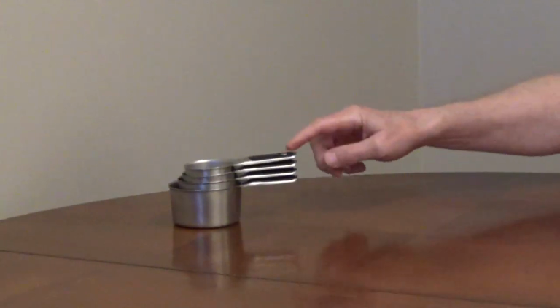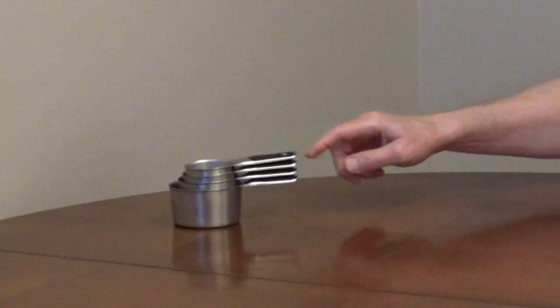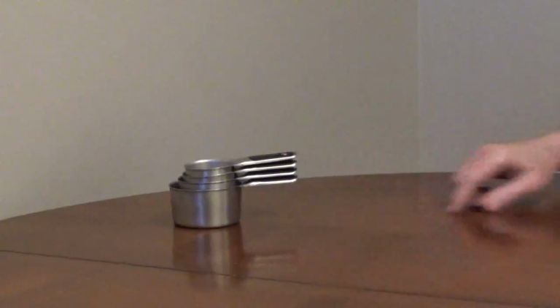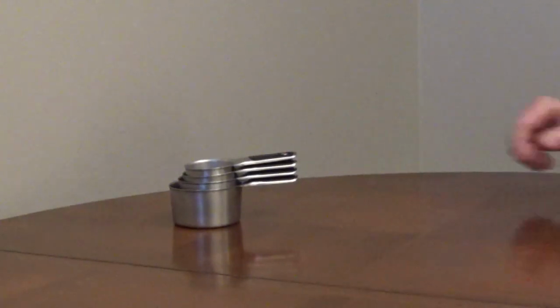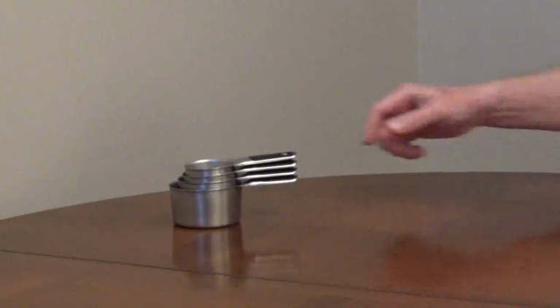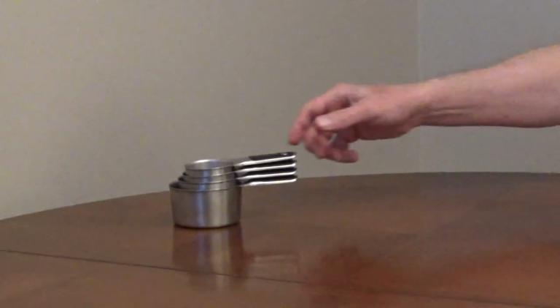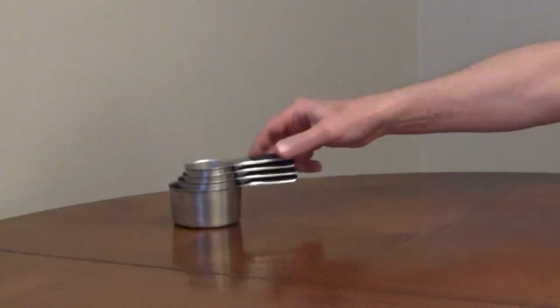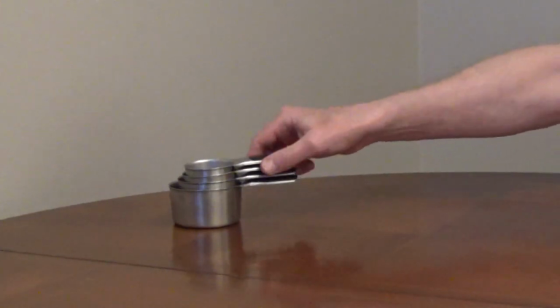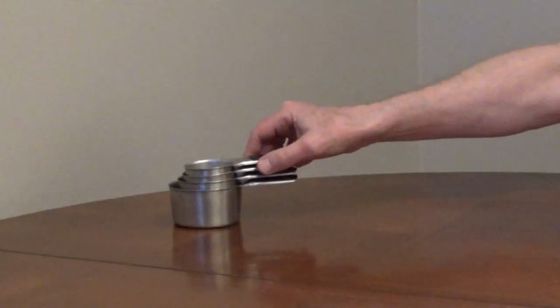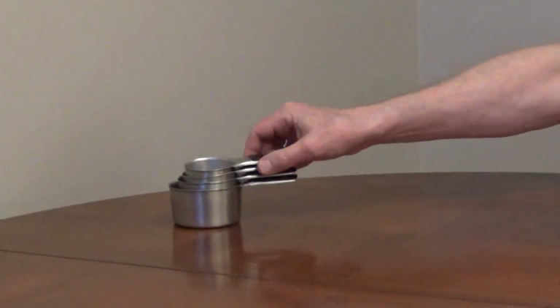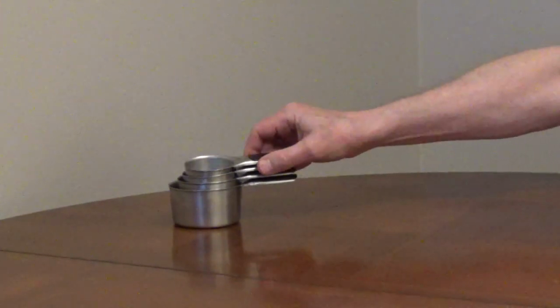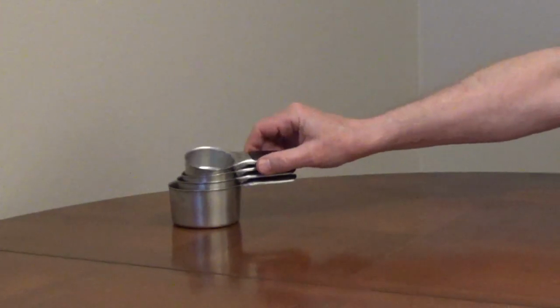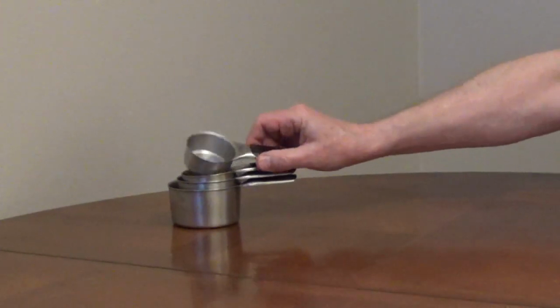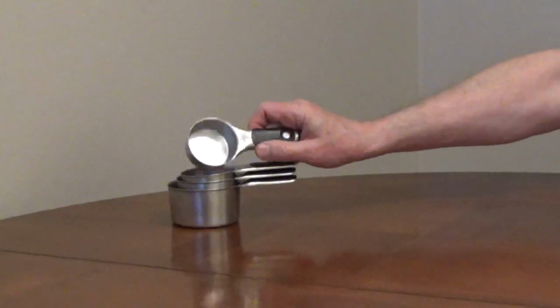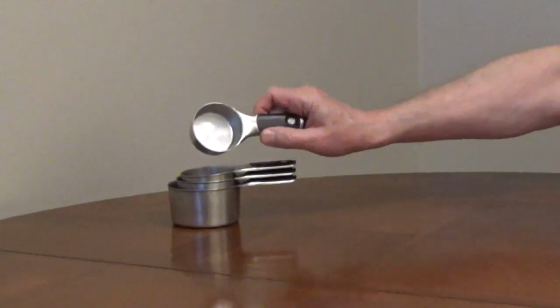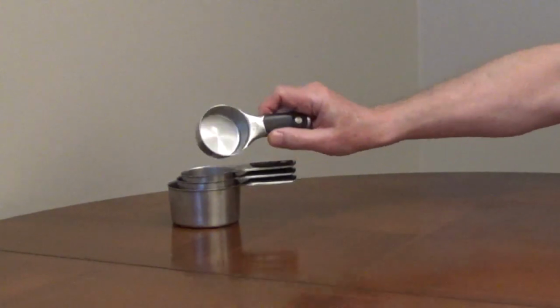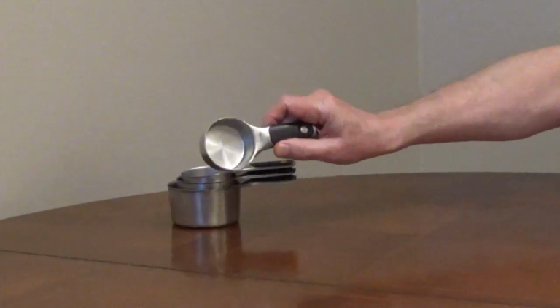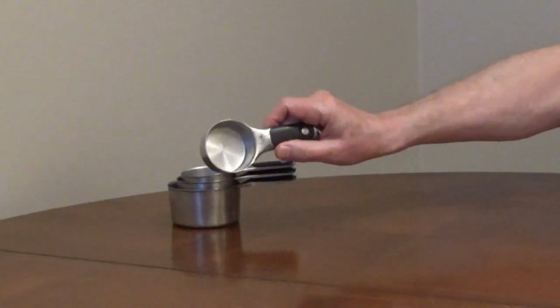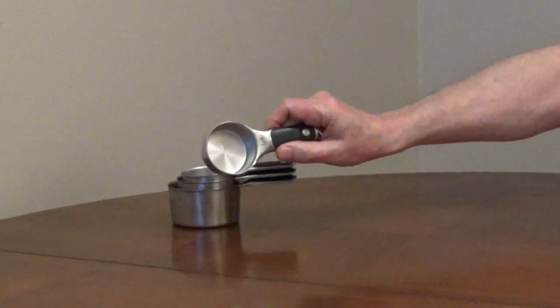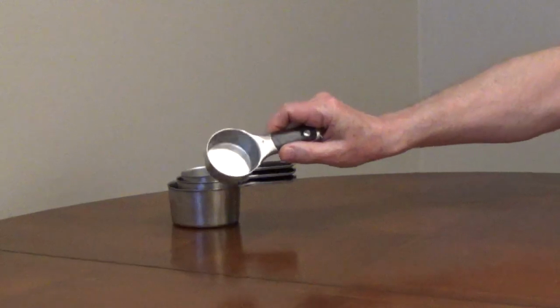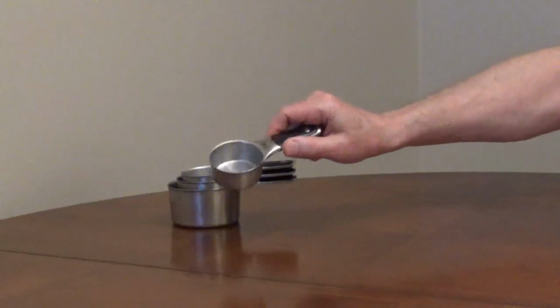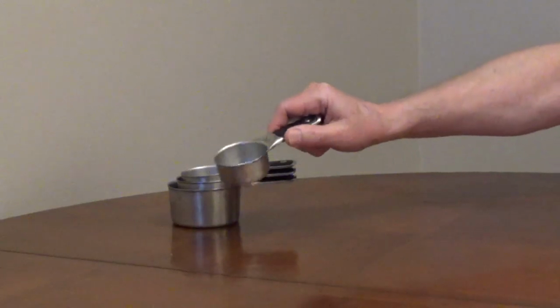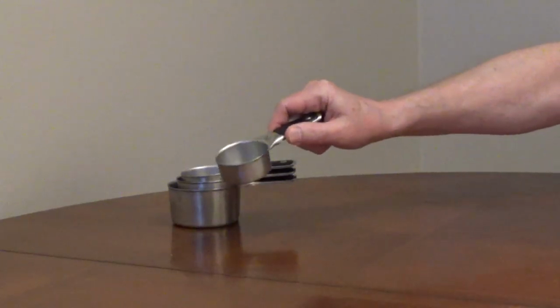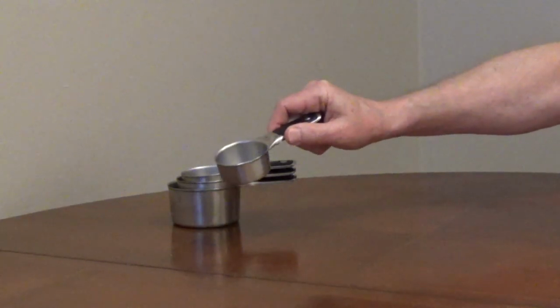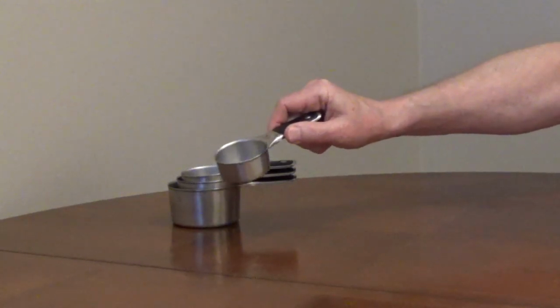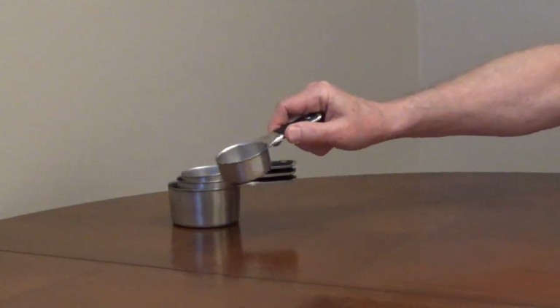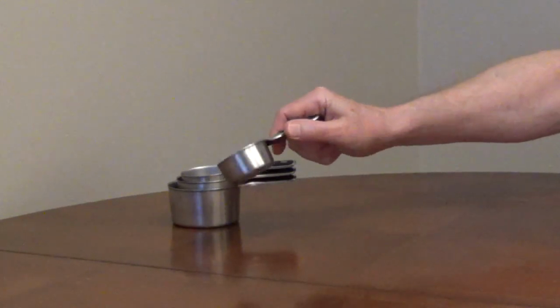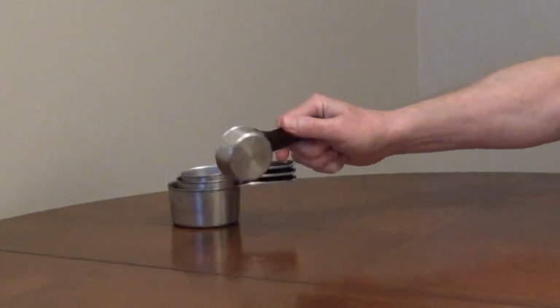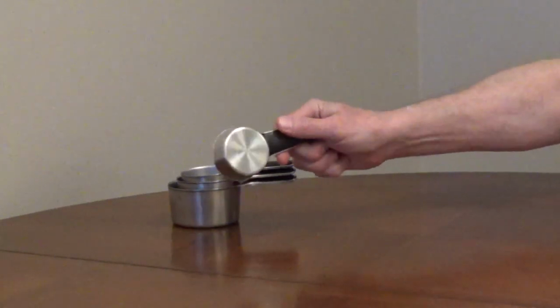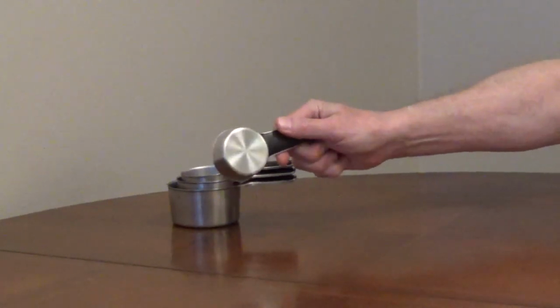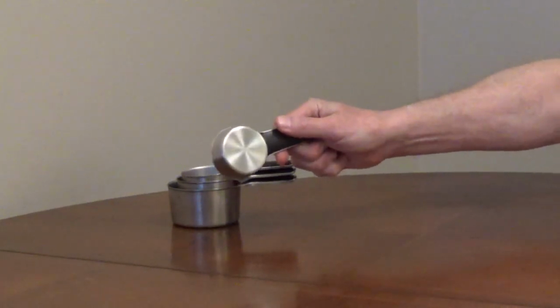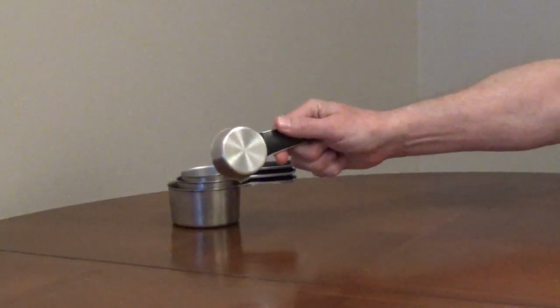The top of the cups are designed to make leveling off ingredients easy with the back of a knife or a spatula.